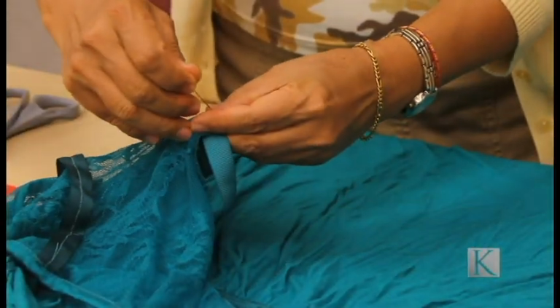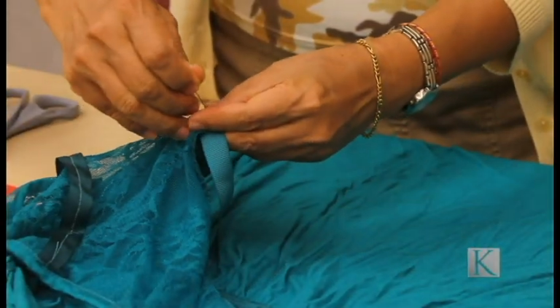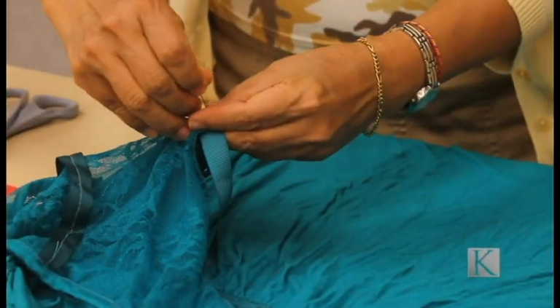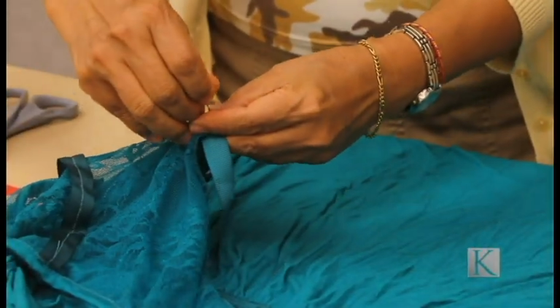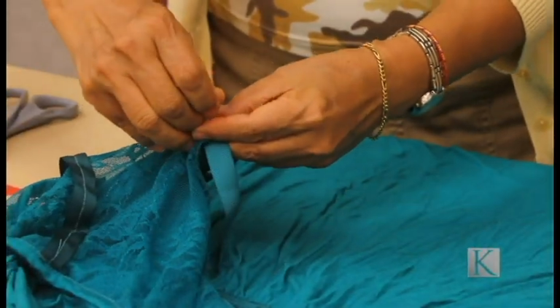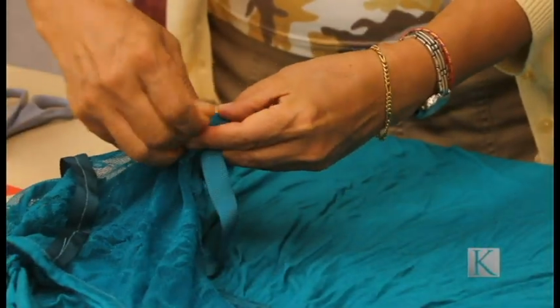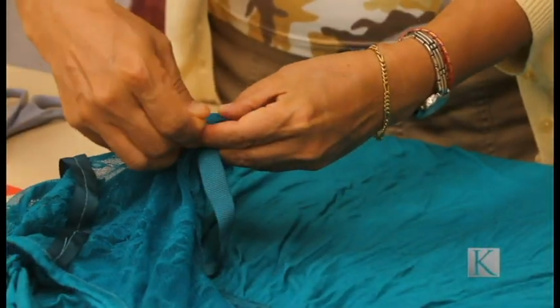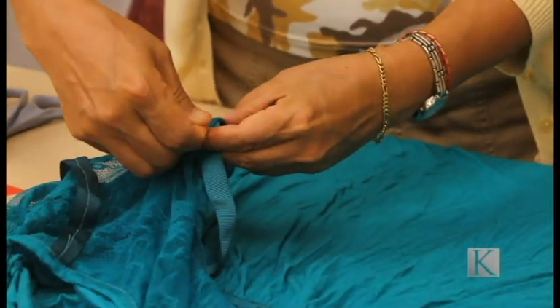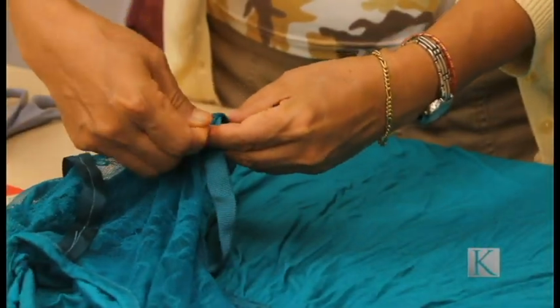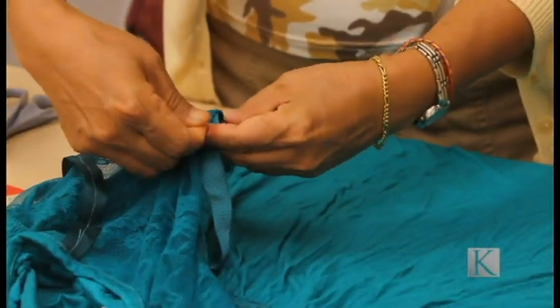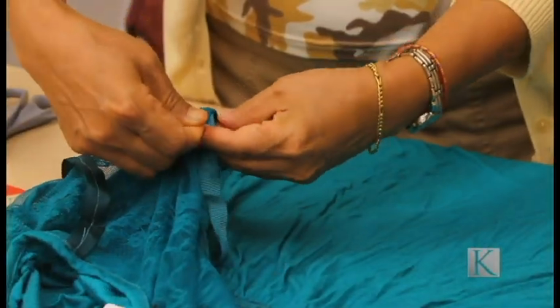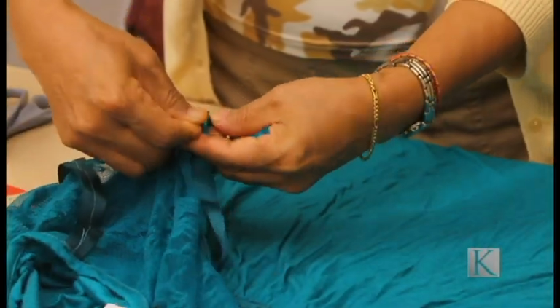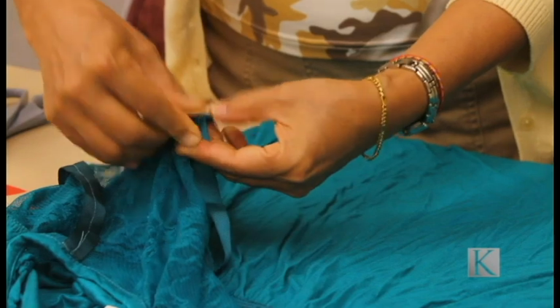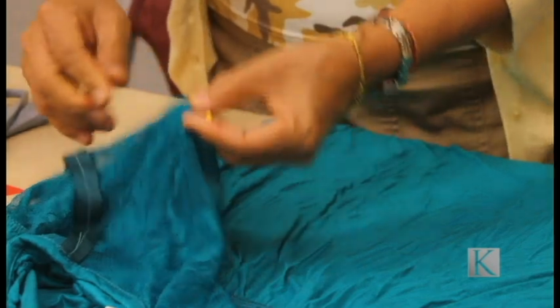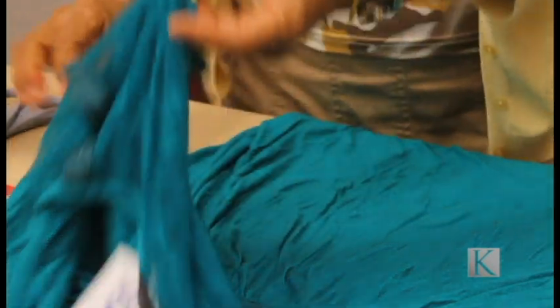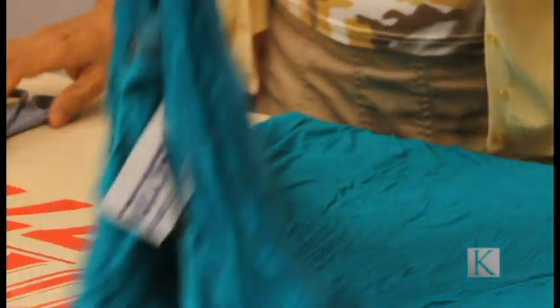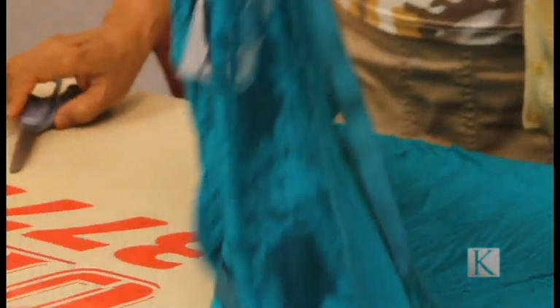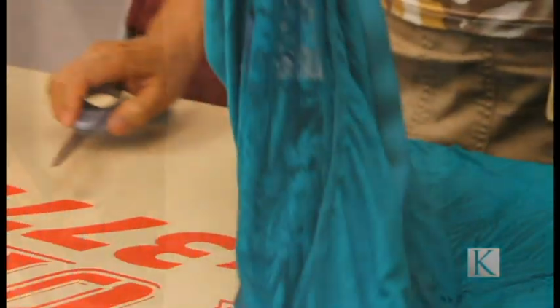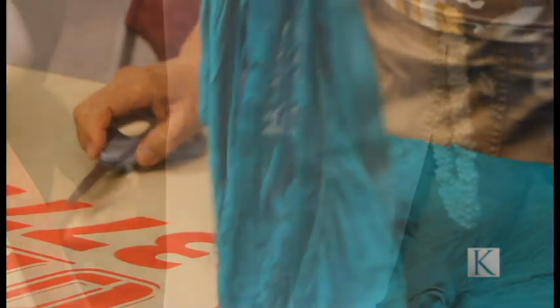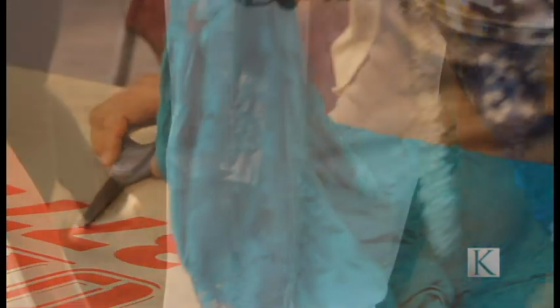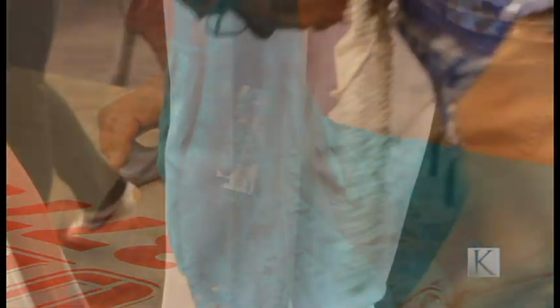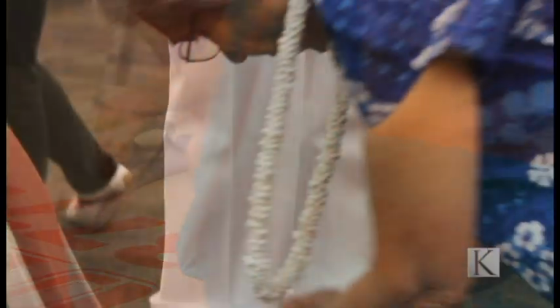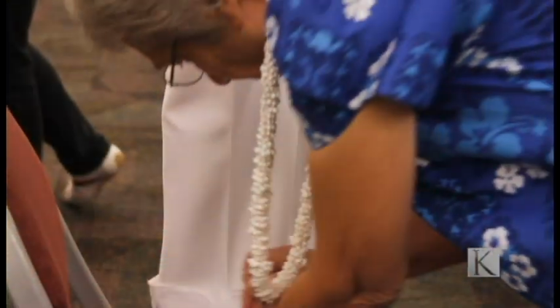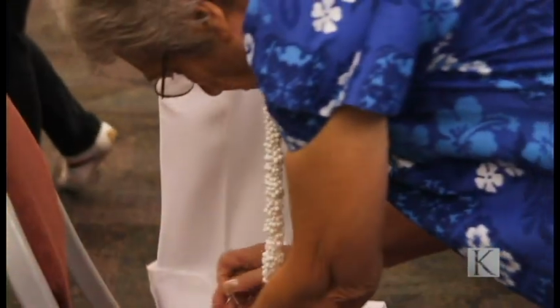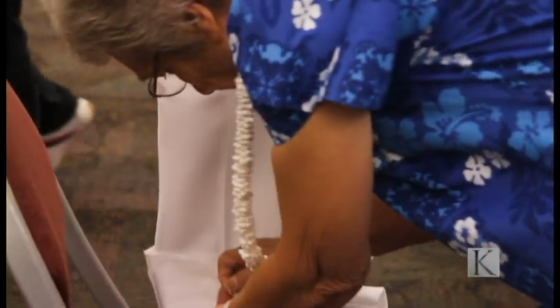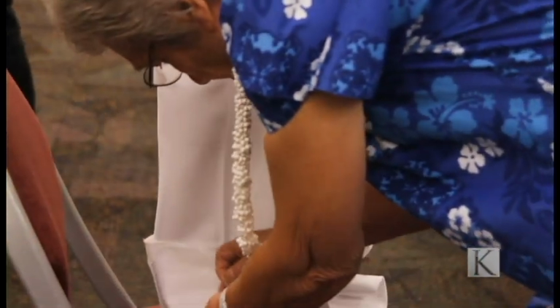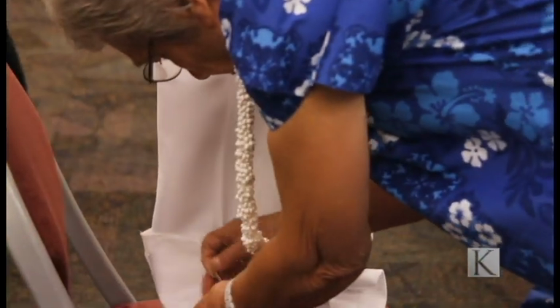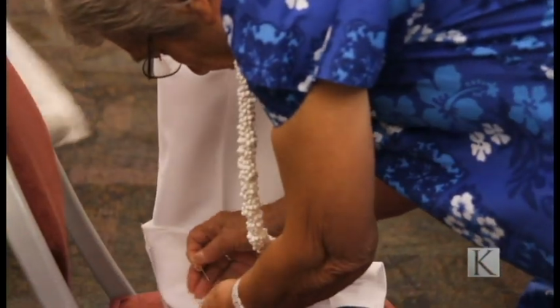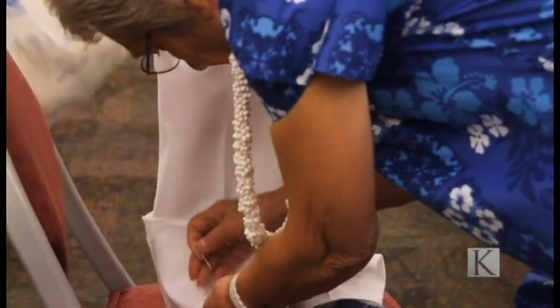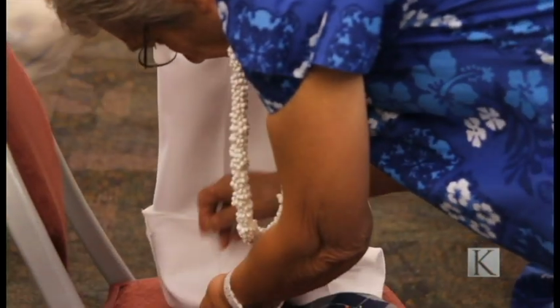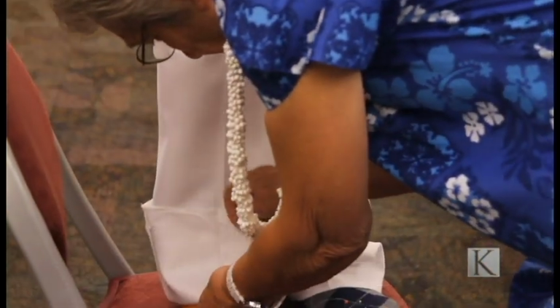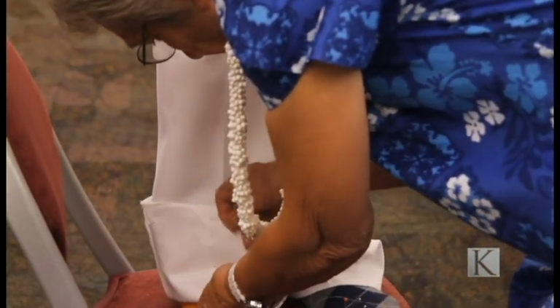Make sure you mark your clothing exactly how you want it so that whenever it is being sewed, it will come out evenly.